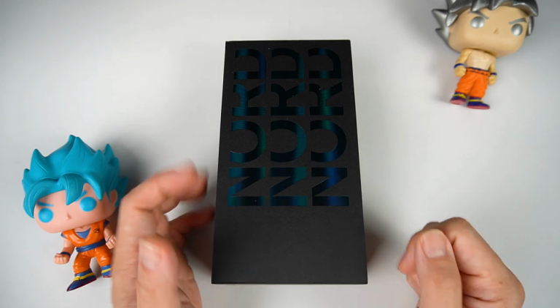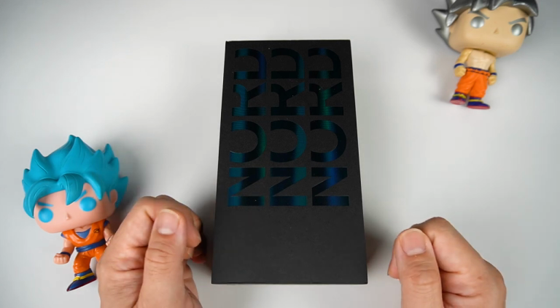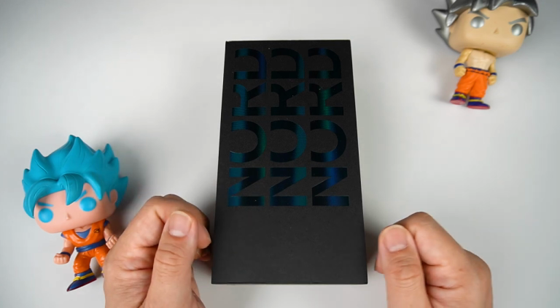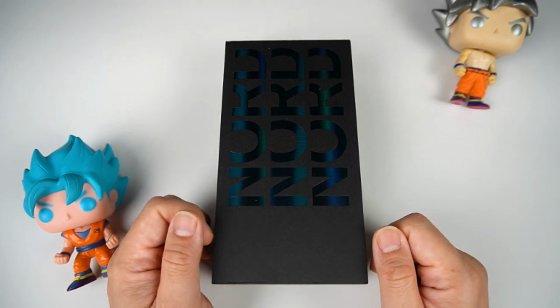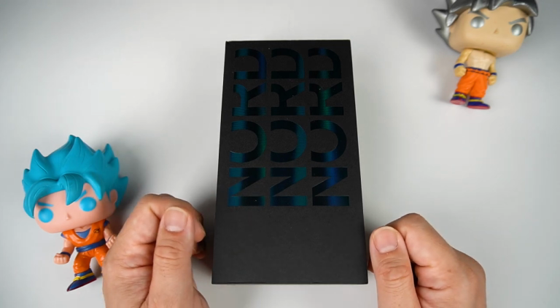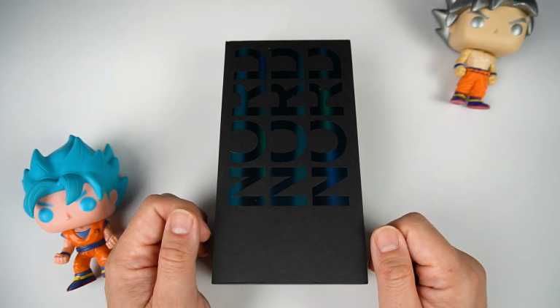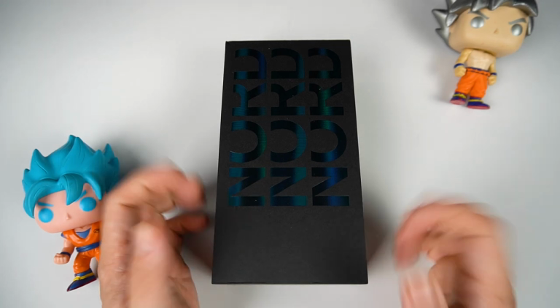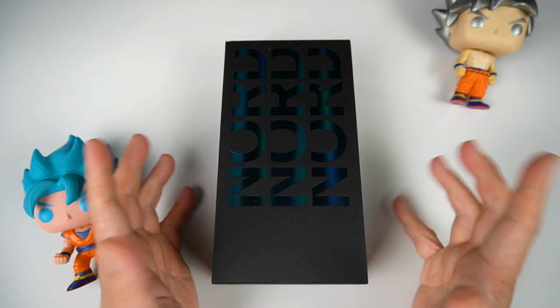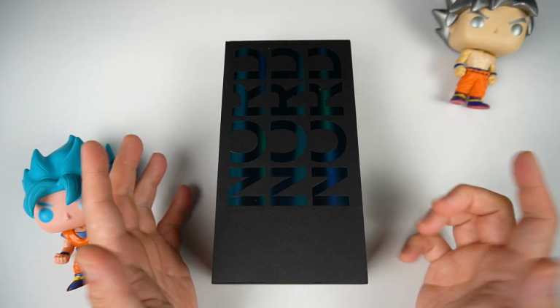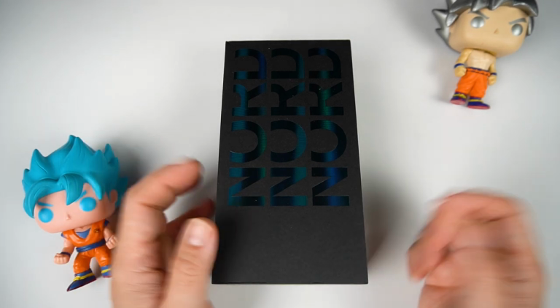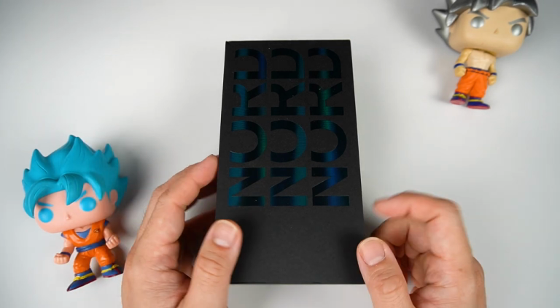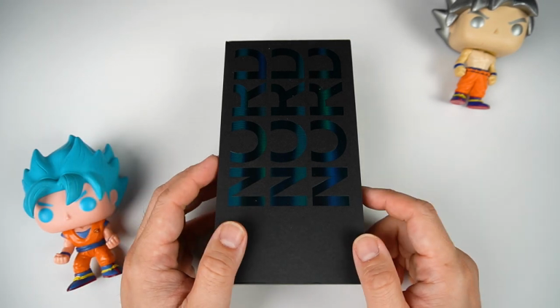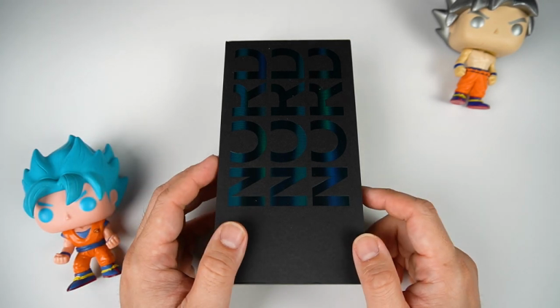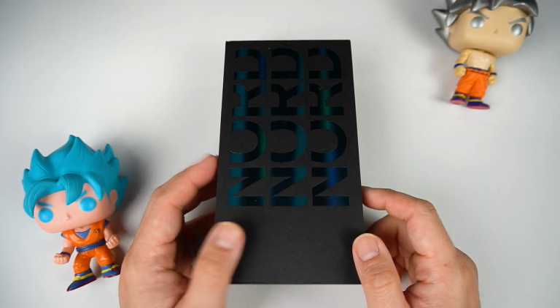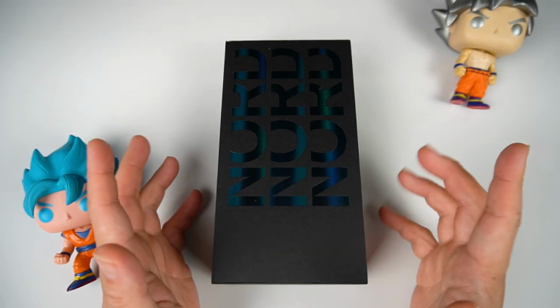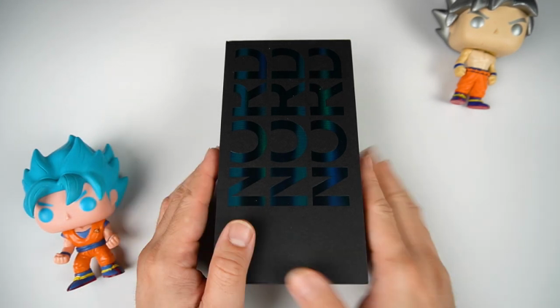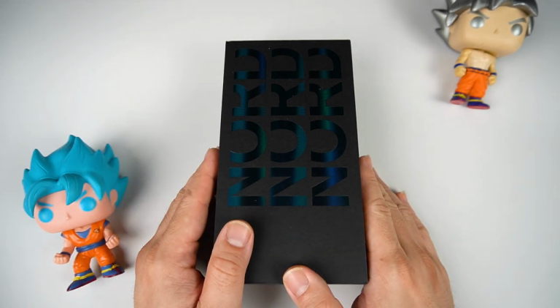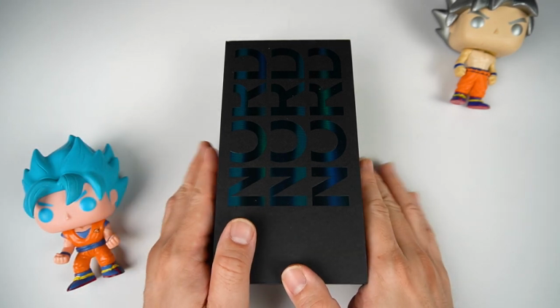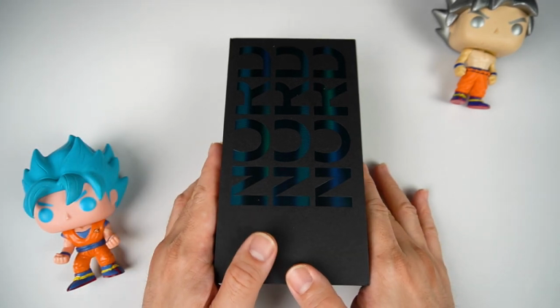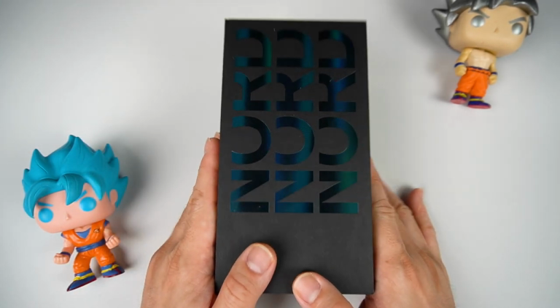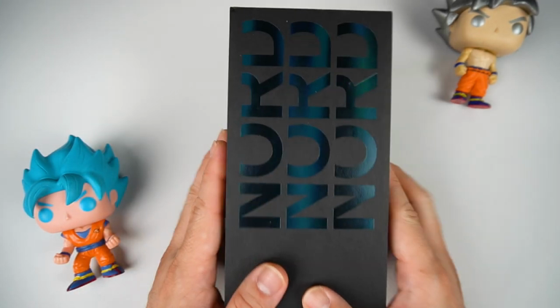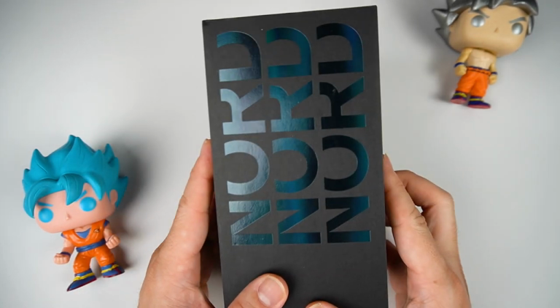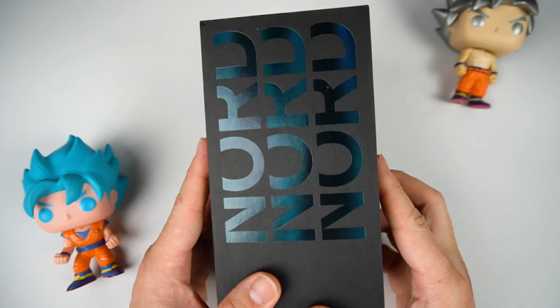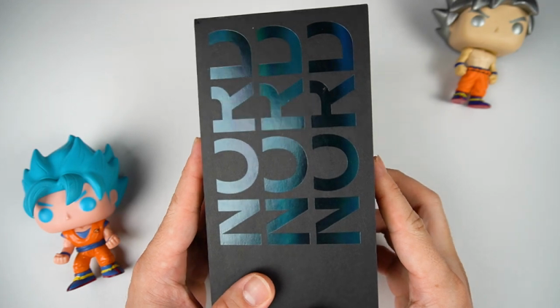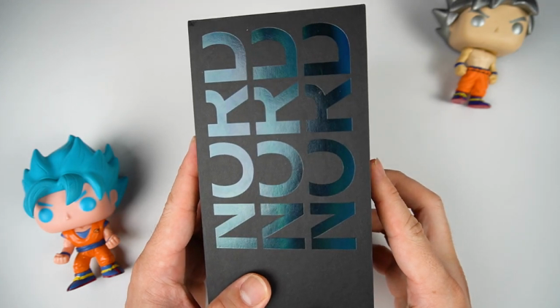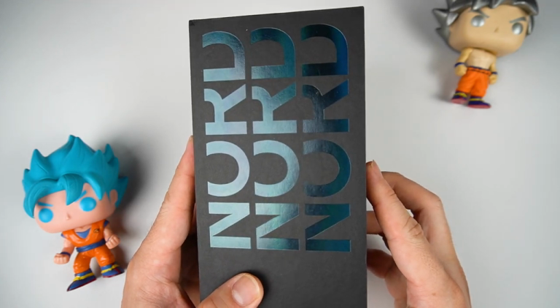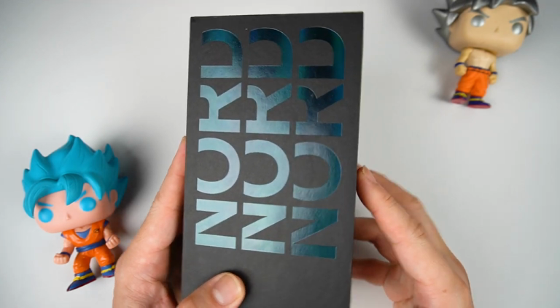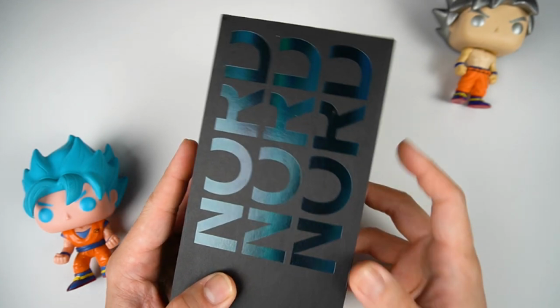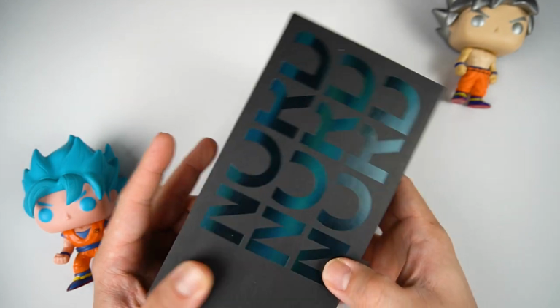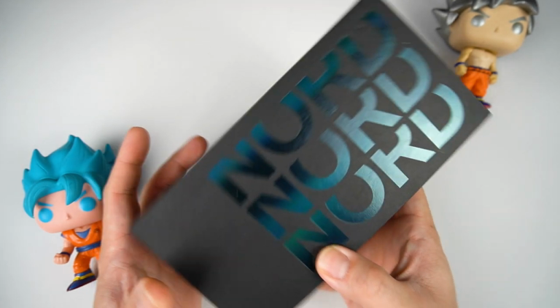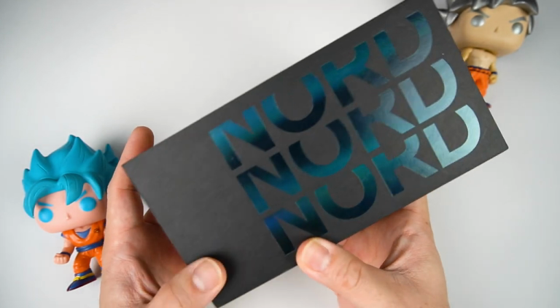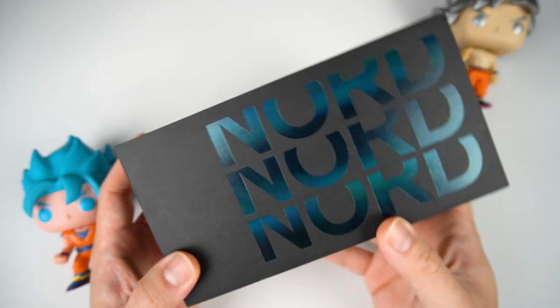Hi guys, I'm Richard from the Gadget Psychic, and welcome back to my channel. This is the OnePlus Nord CE 2 Lite 5G.